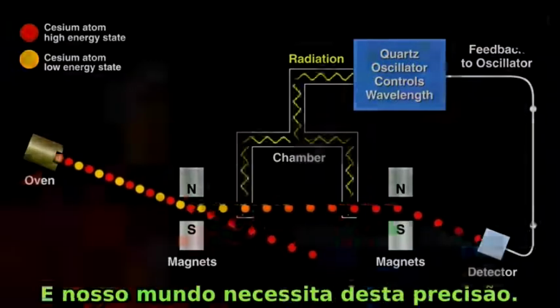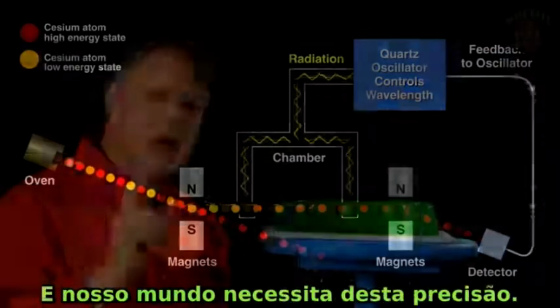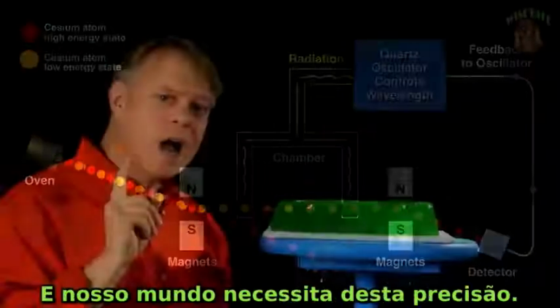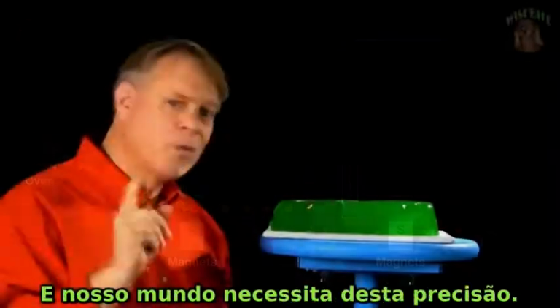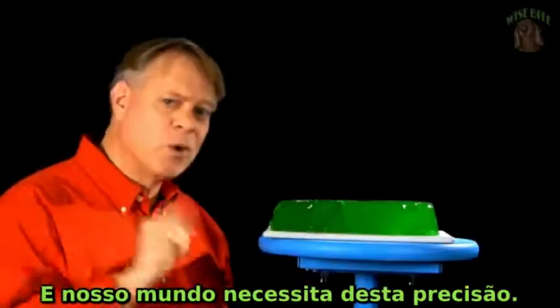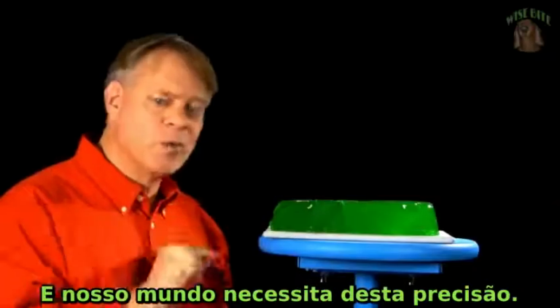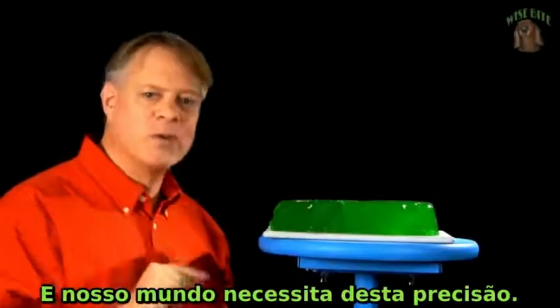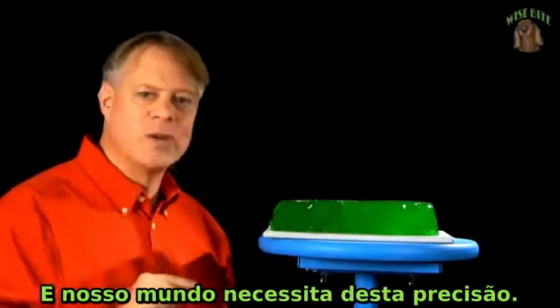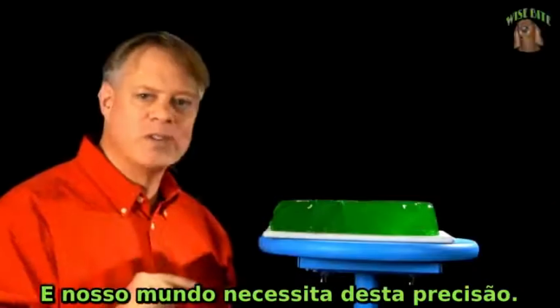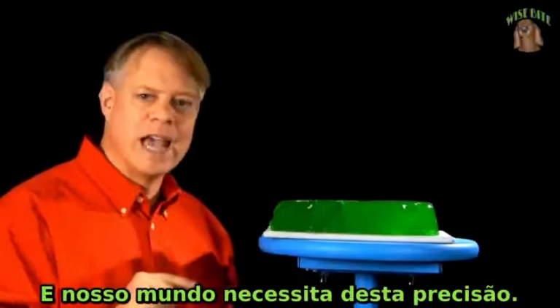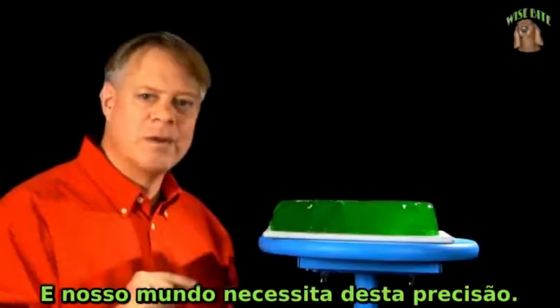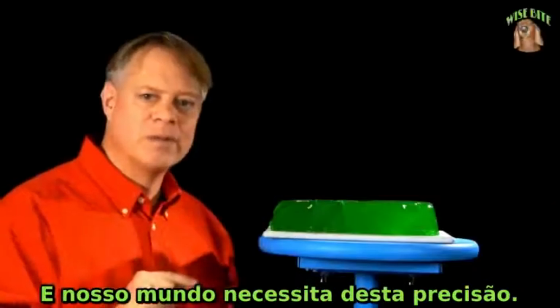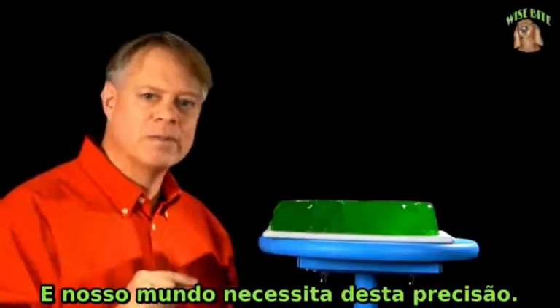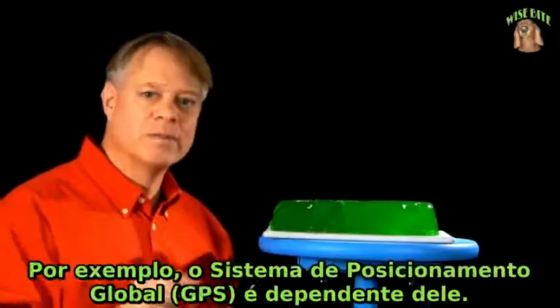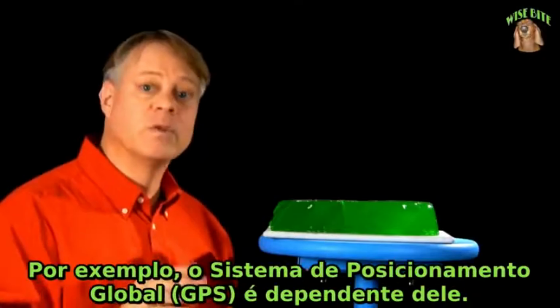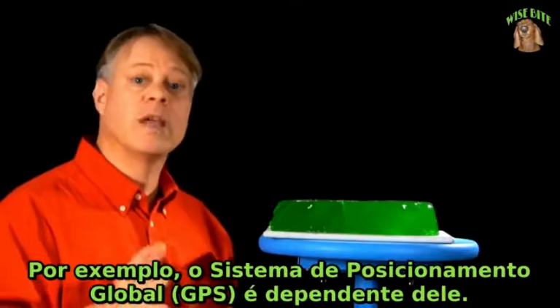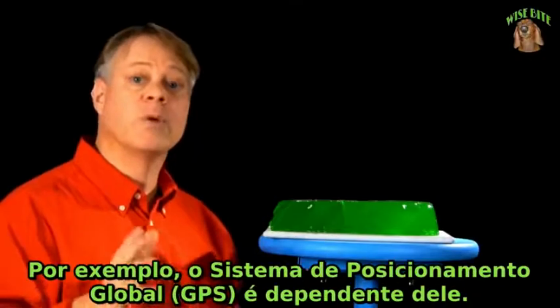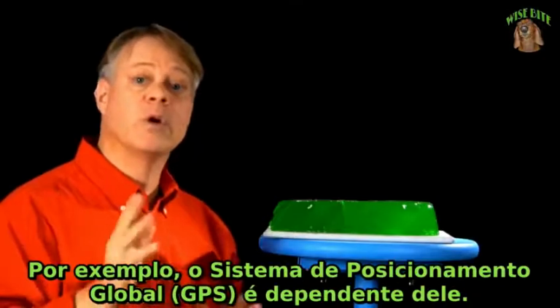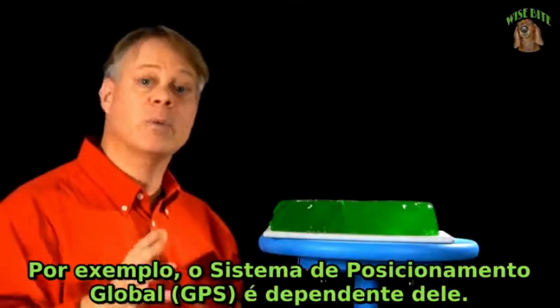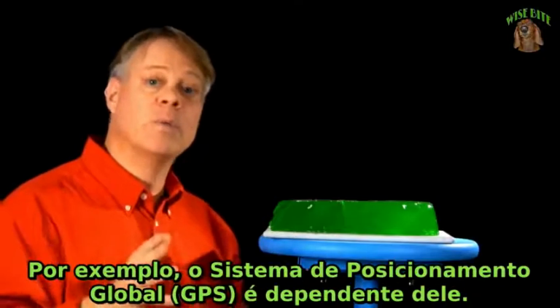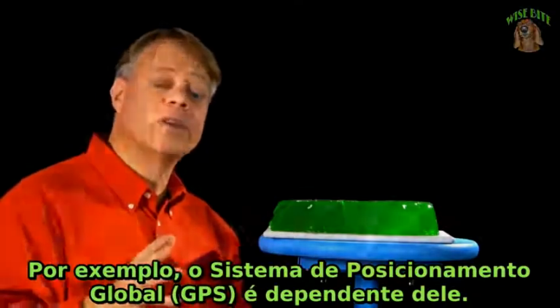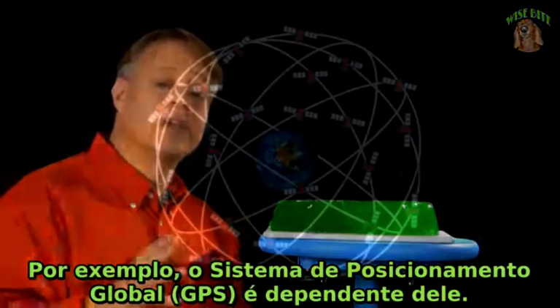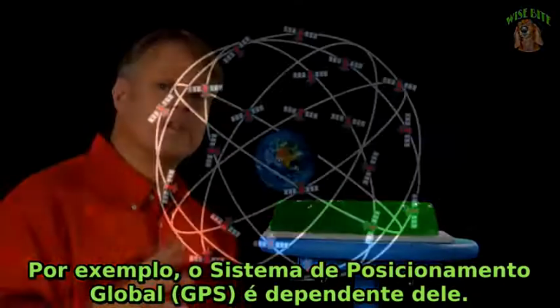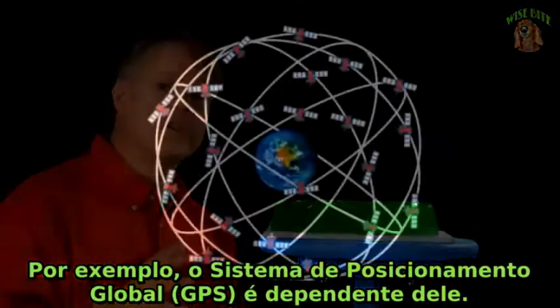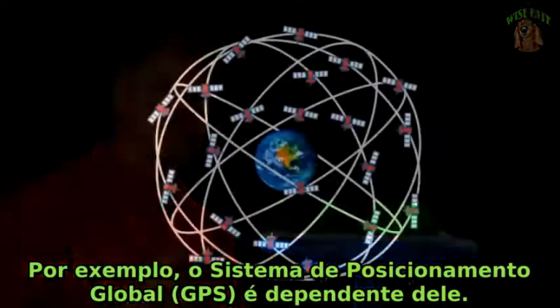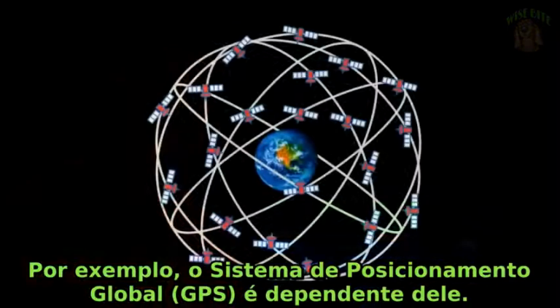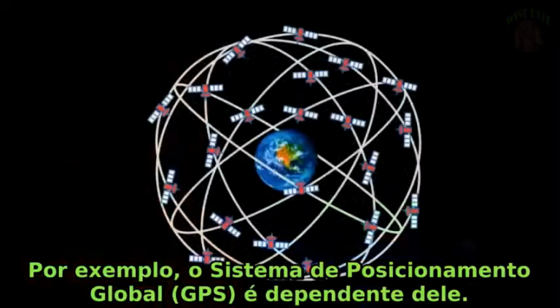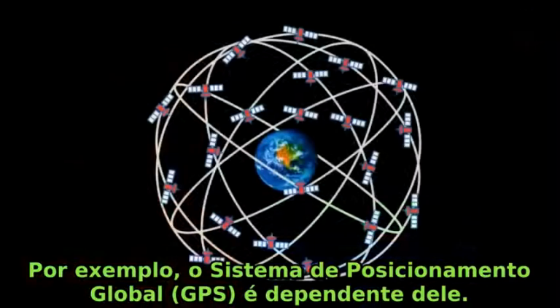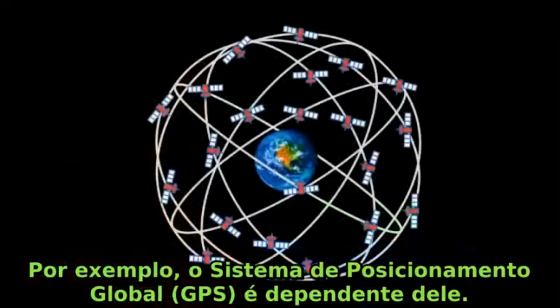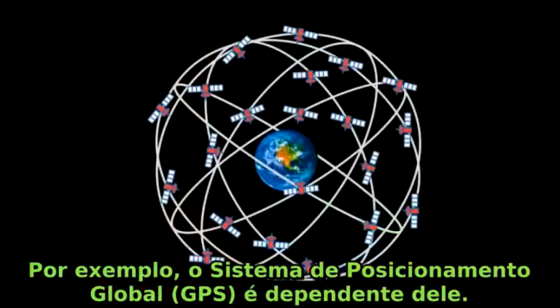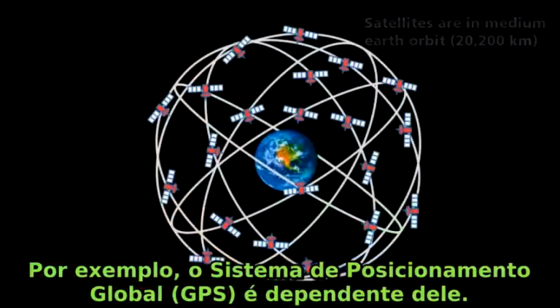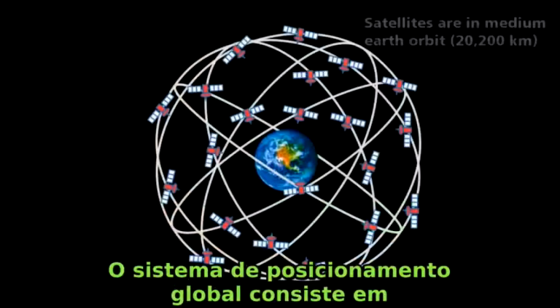Our world runs off such accuracy. For example, the global positioning system — GPS — requires it.